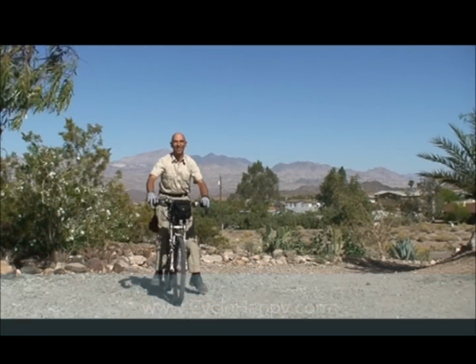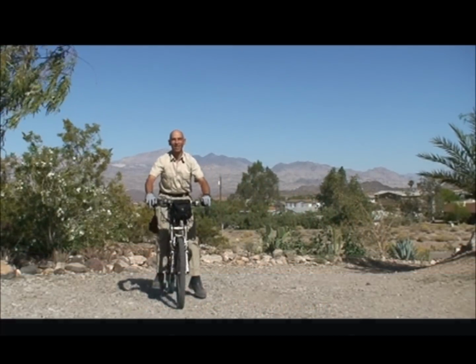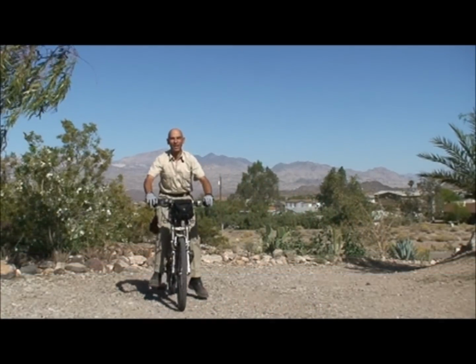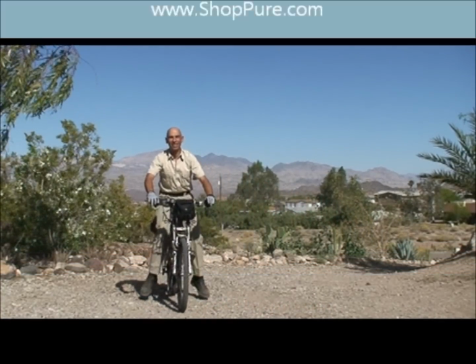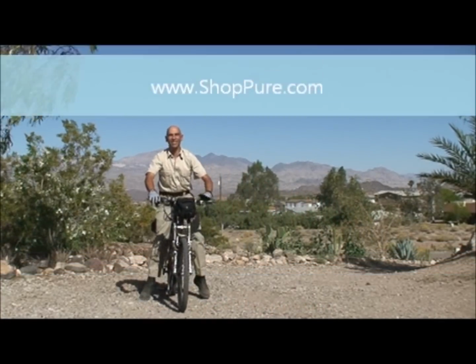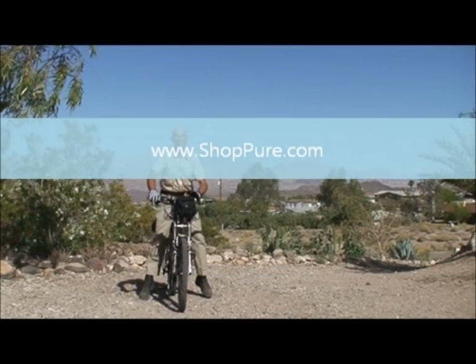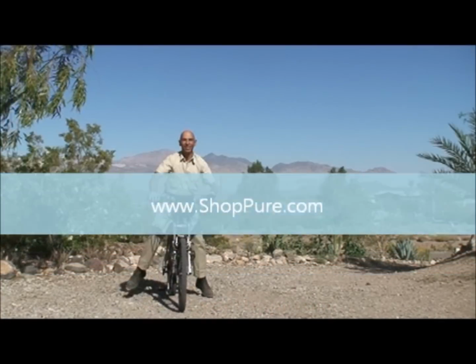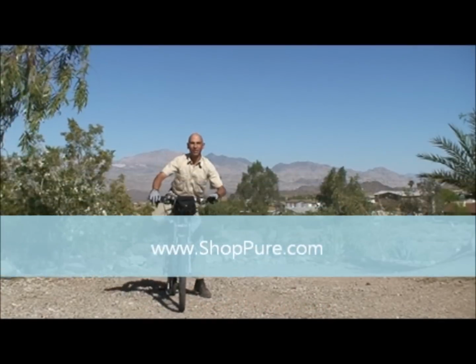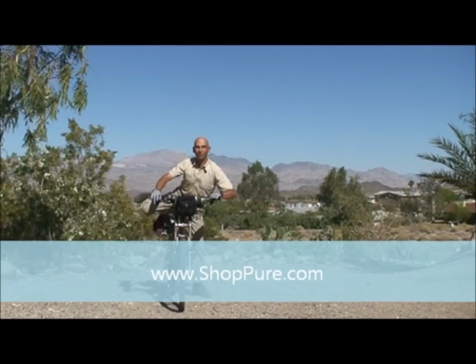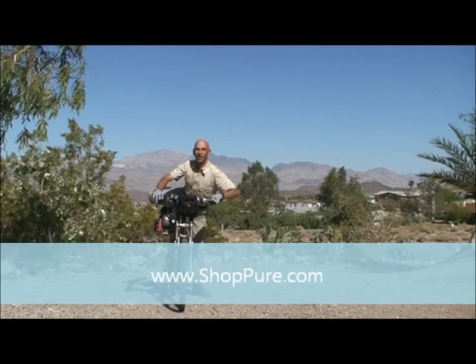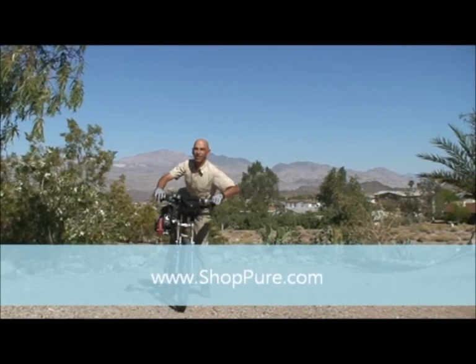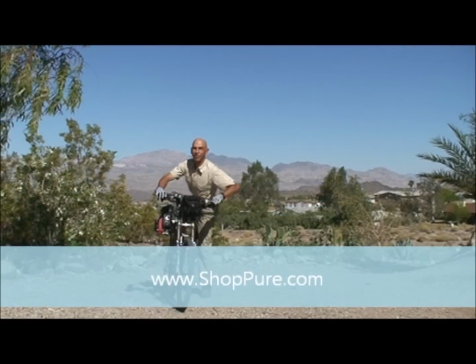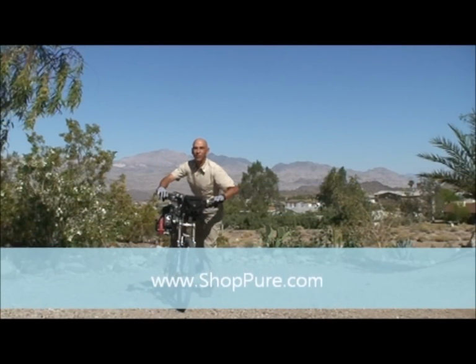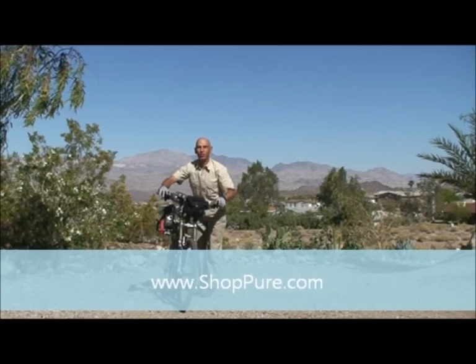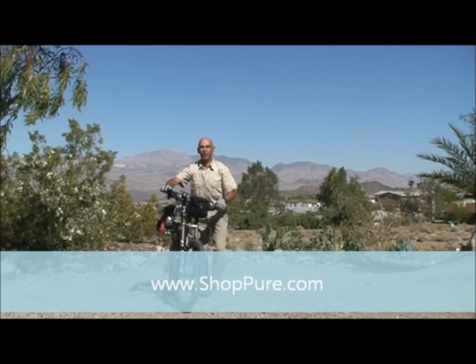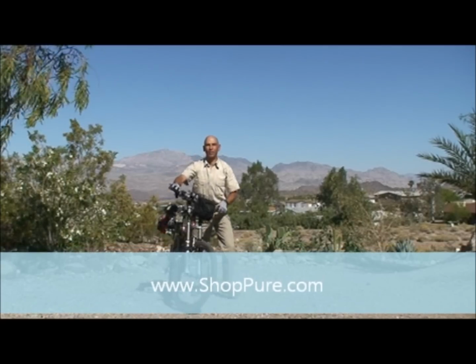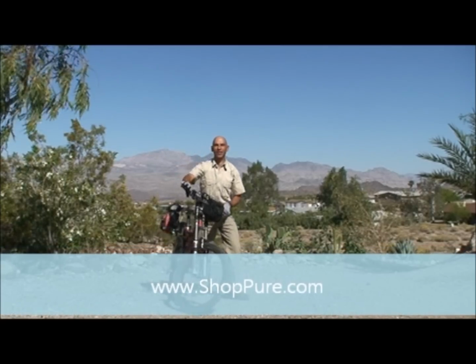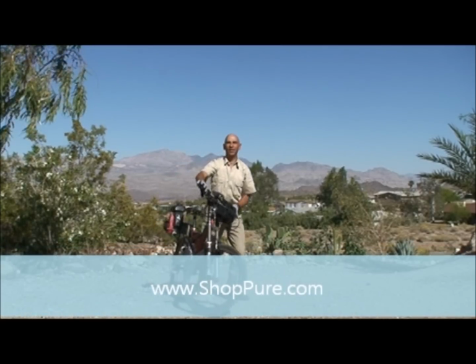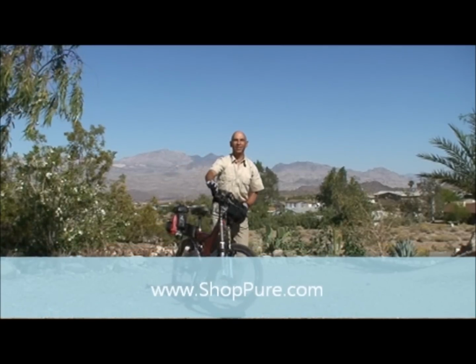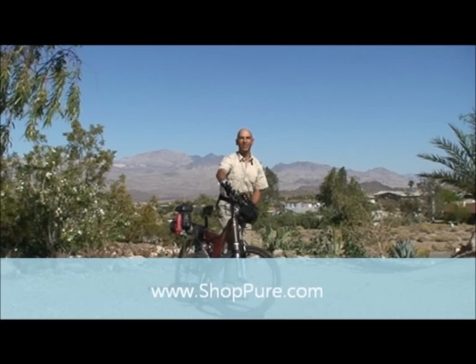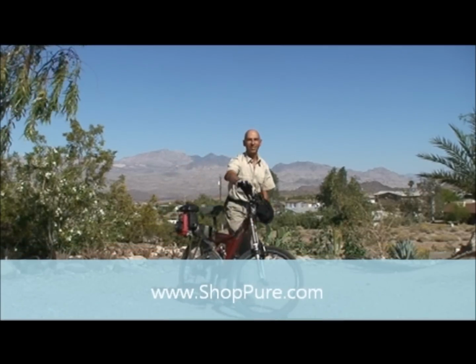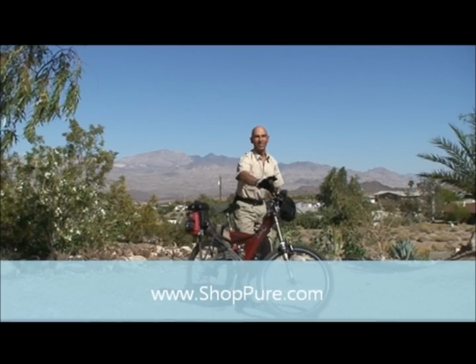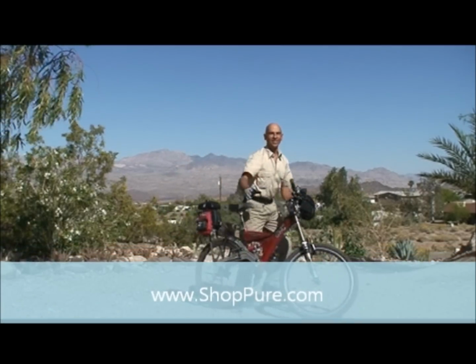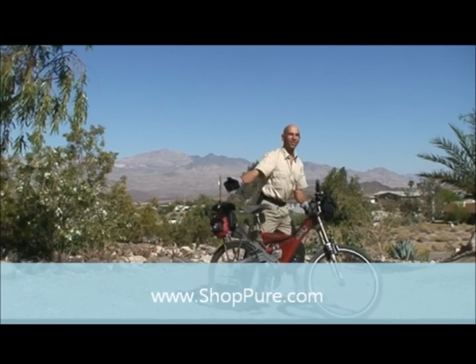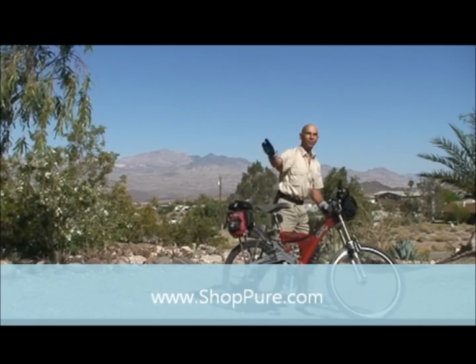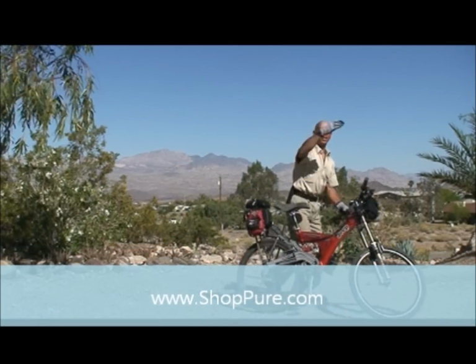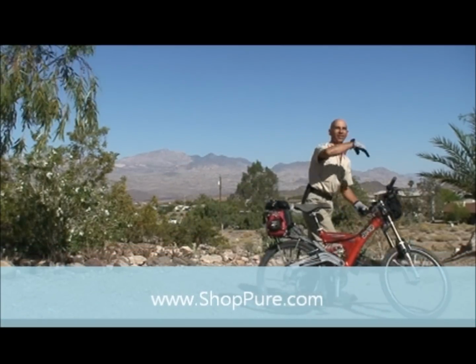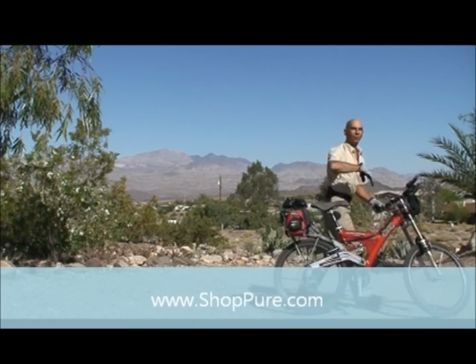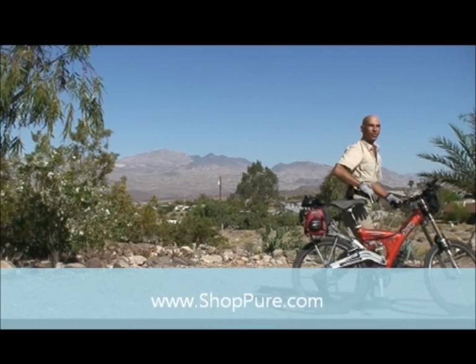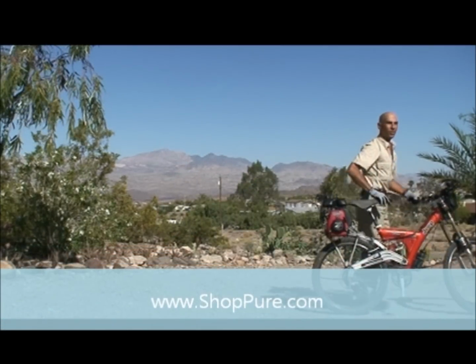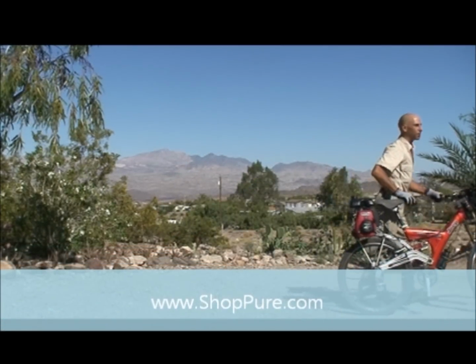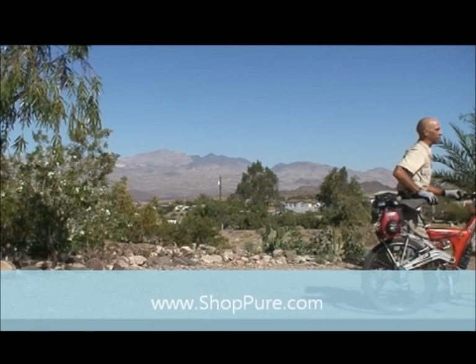Hi, I'm Alan. Welcome to the Pure Spirit of the Yard. Come on, I want to show you something.